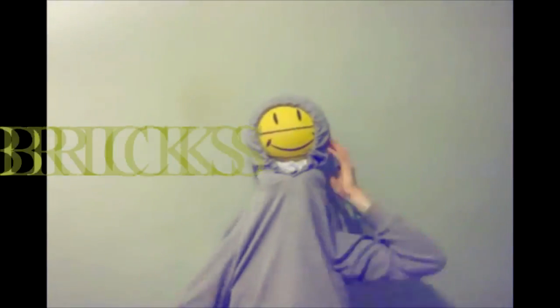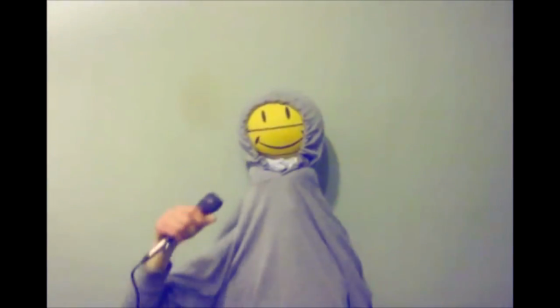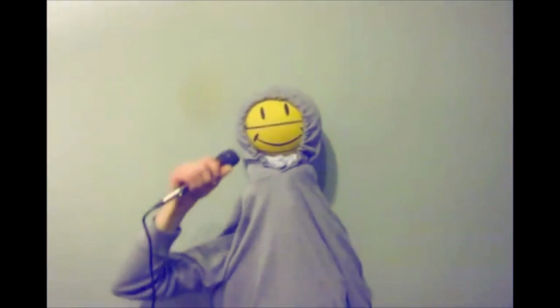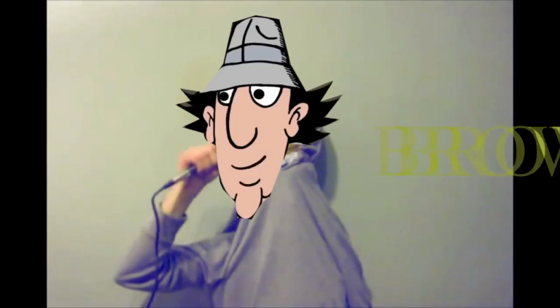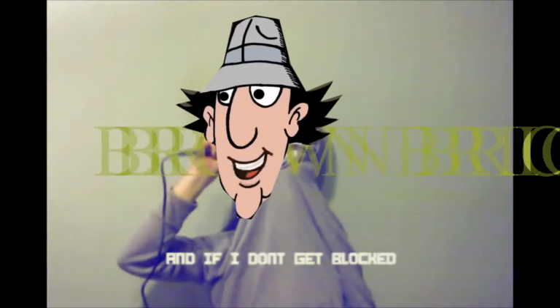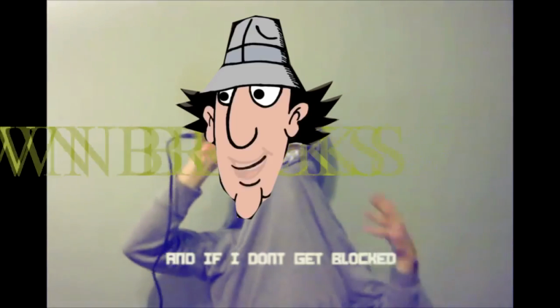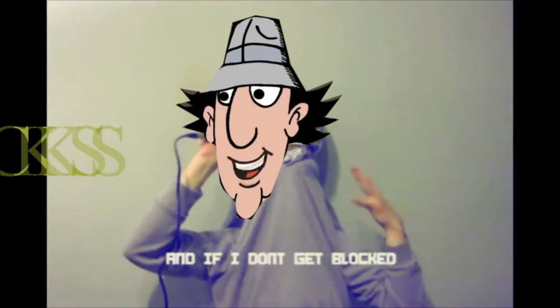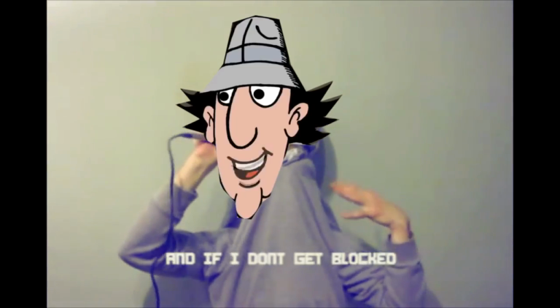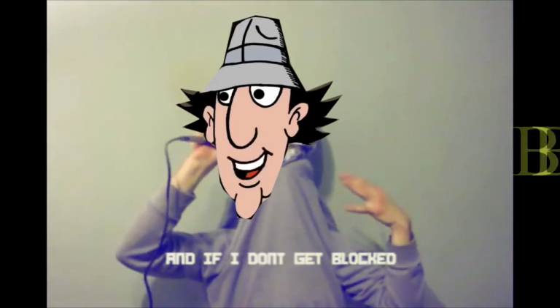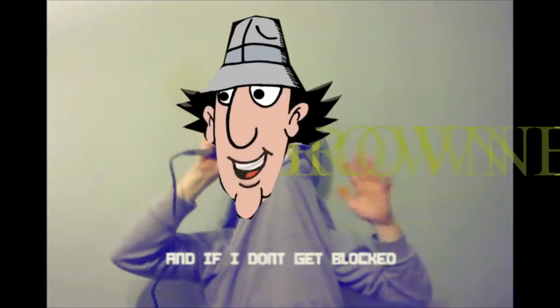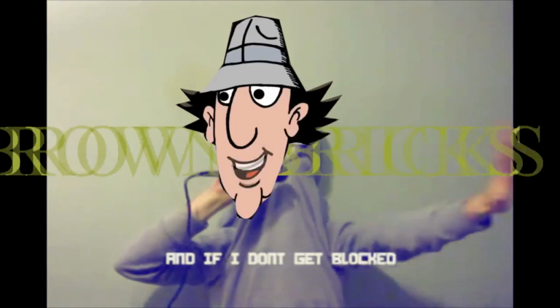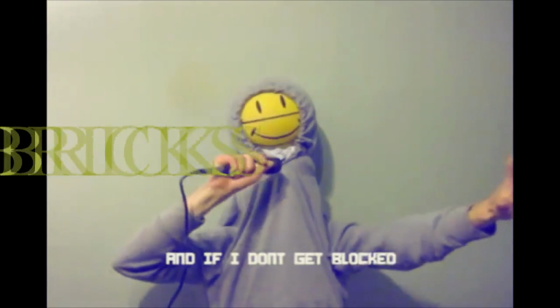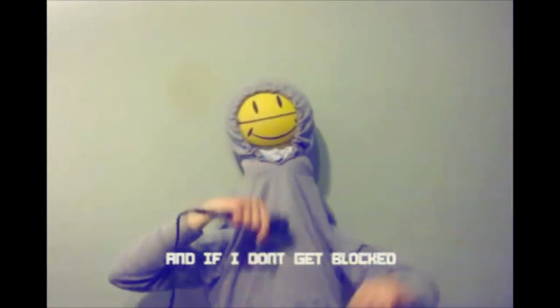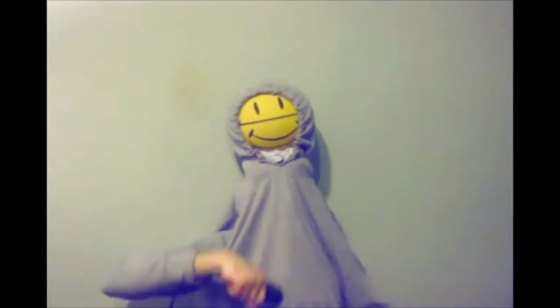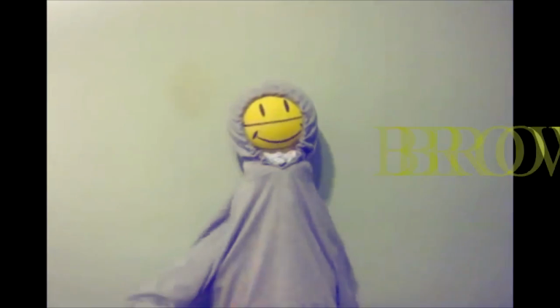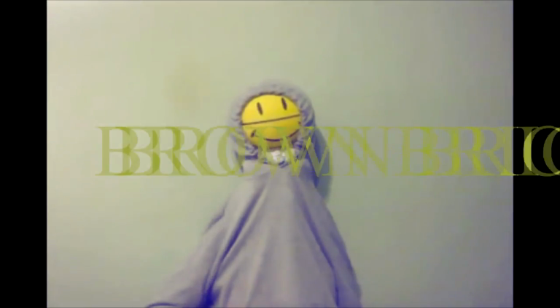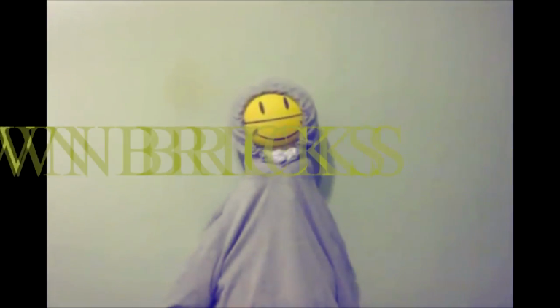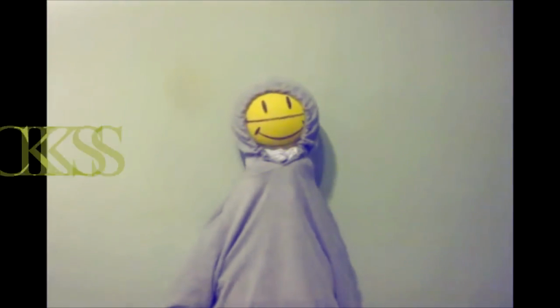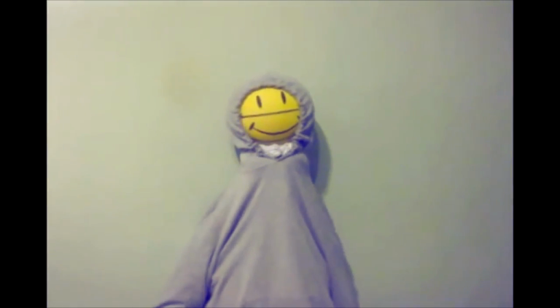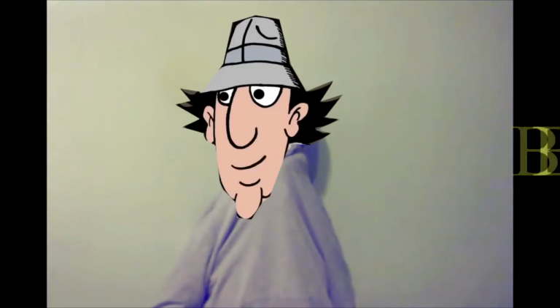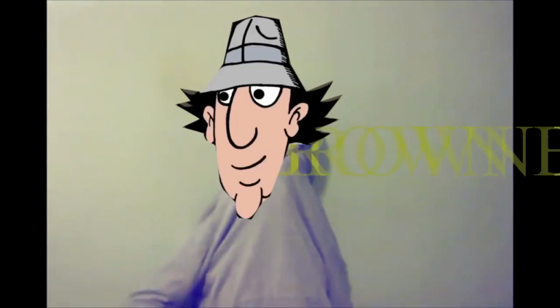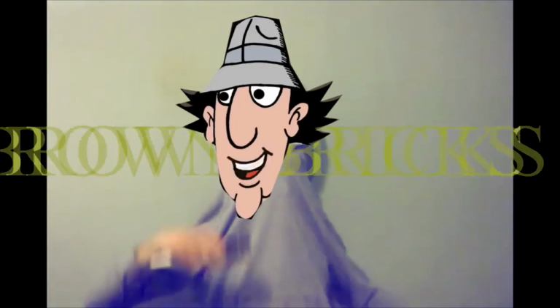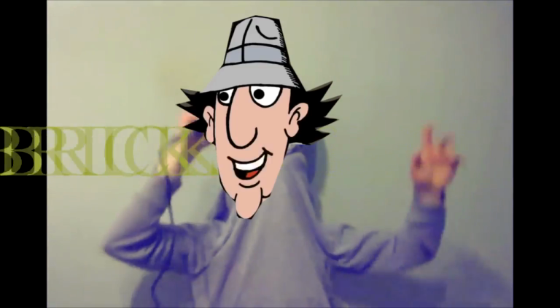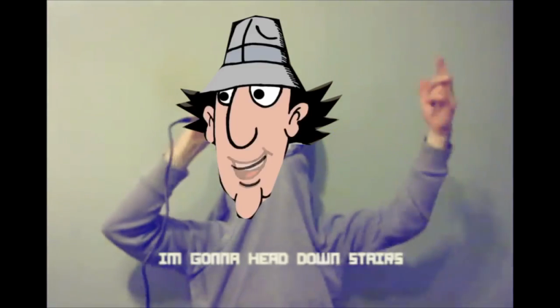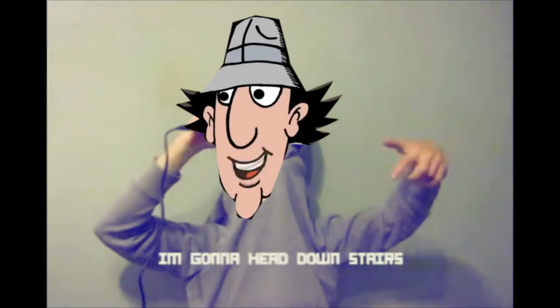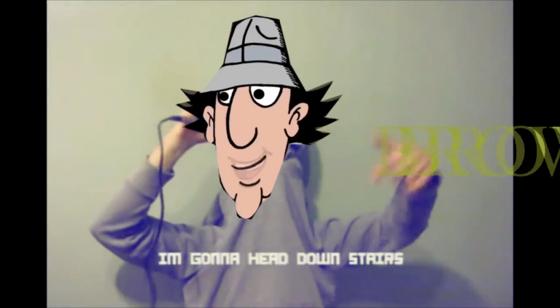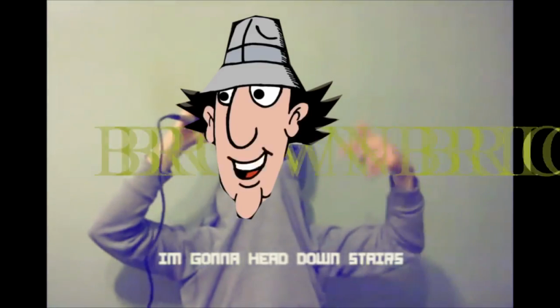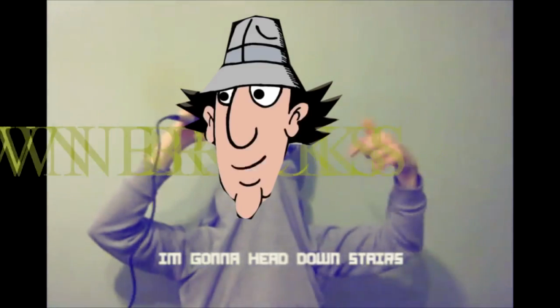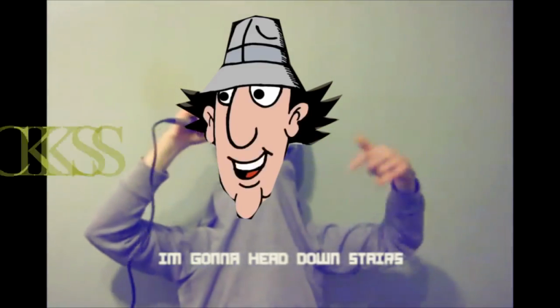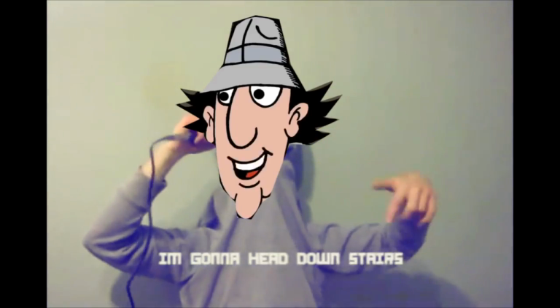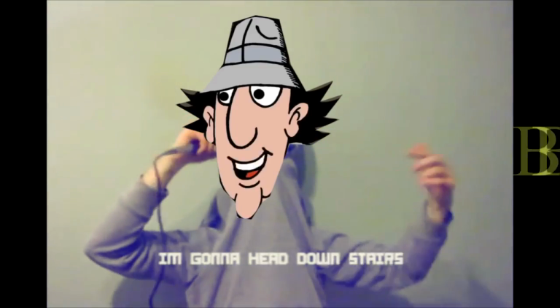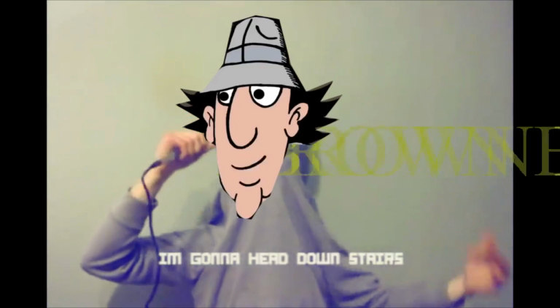Let's play Minecraft guys! What? What is the point of Minecraft?